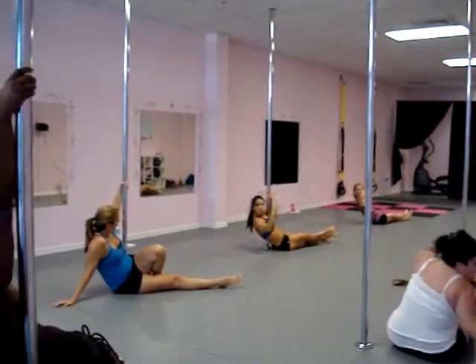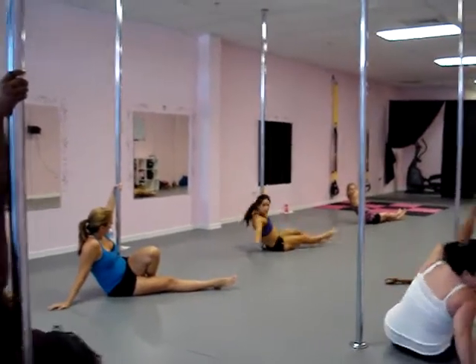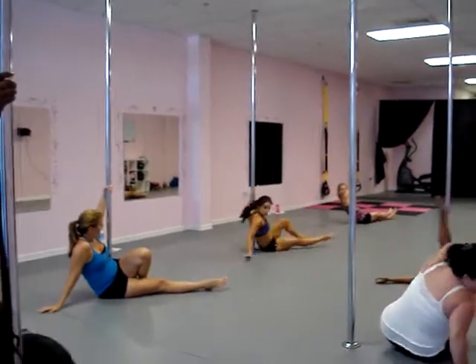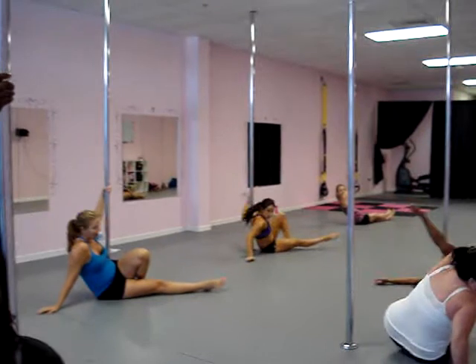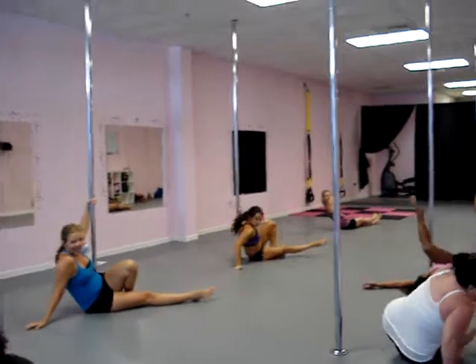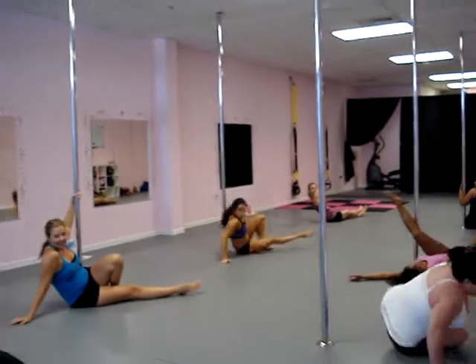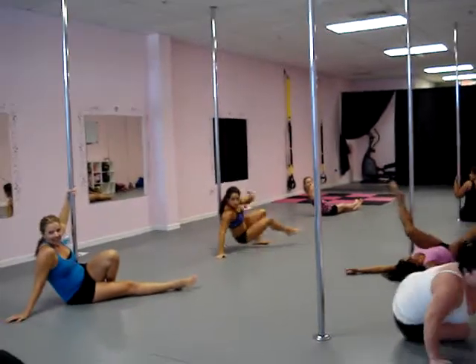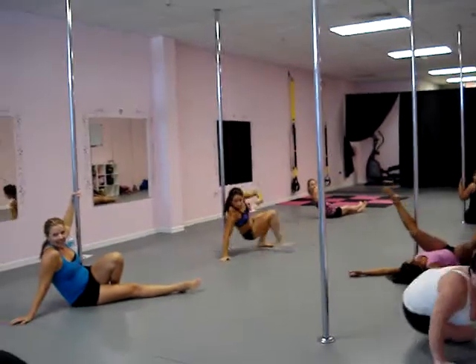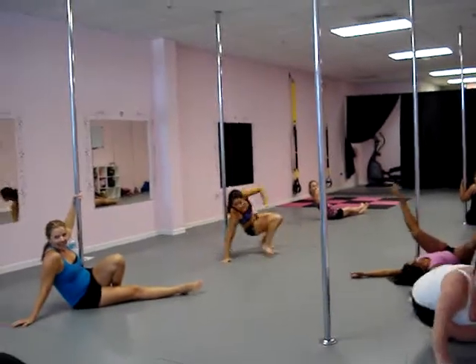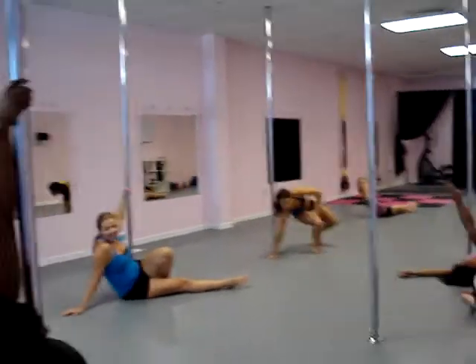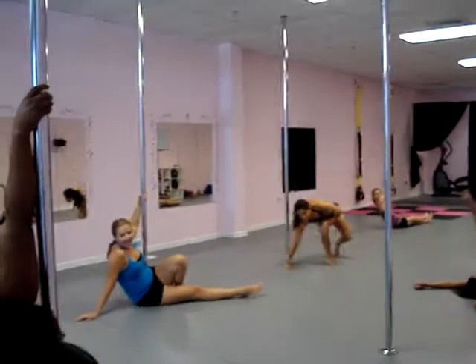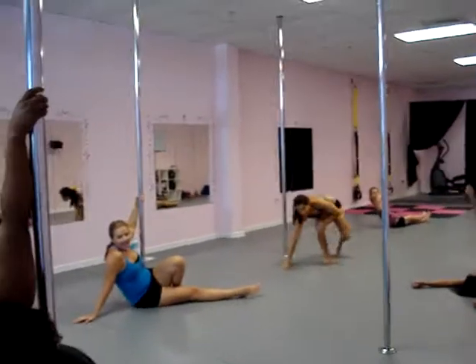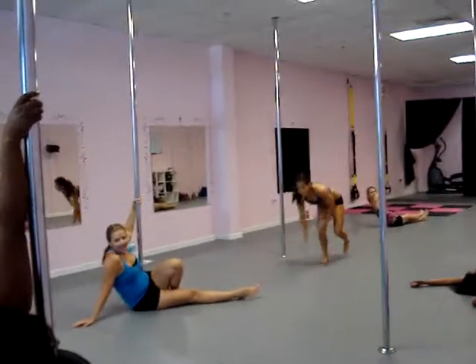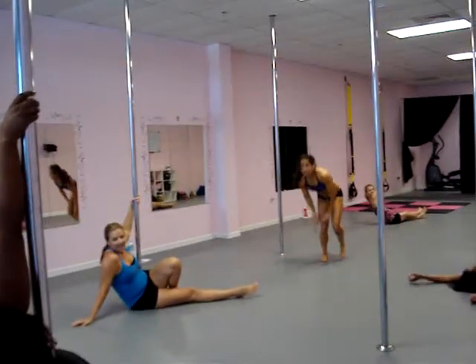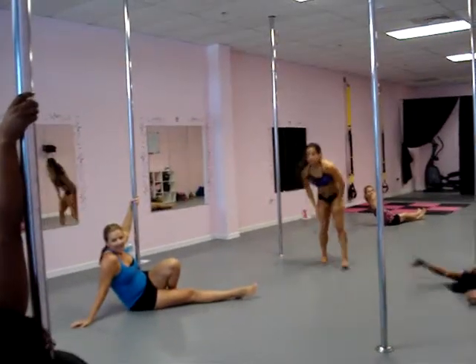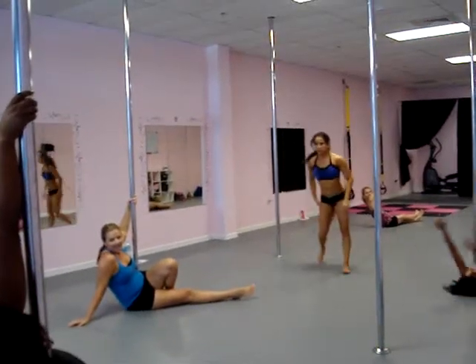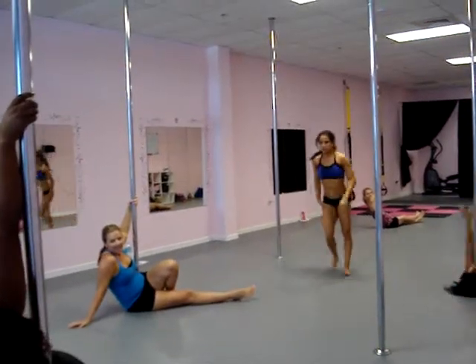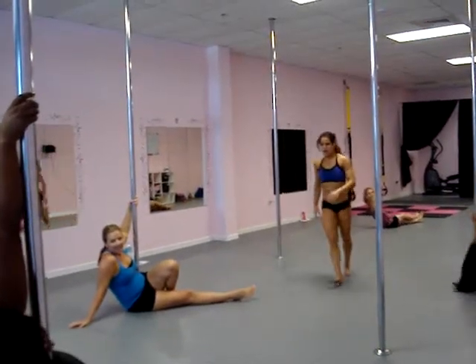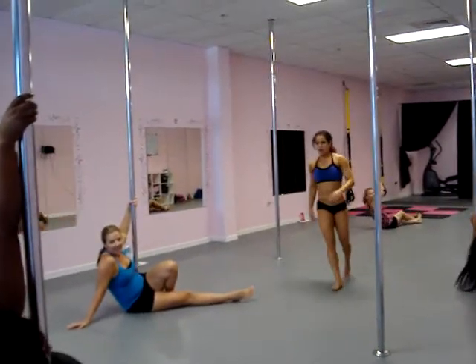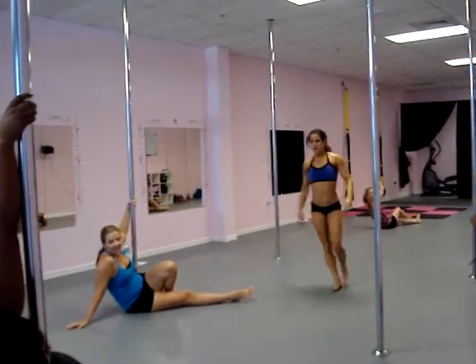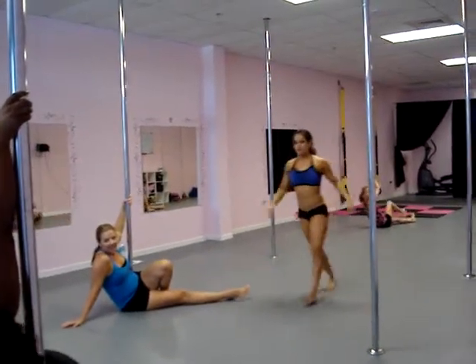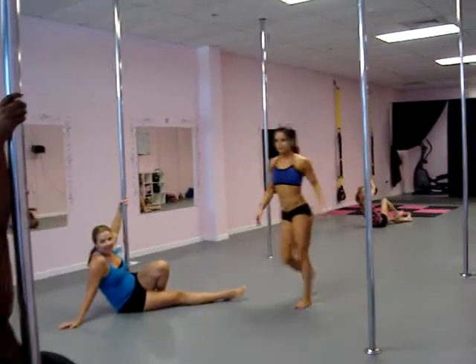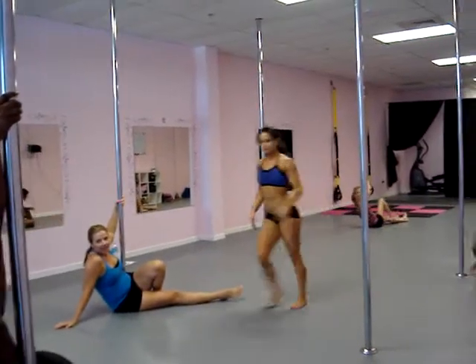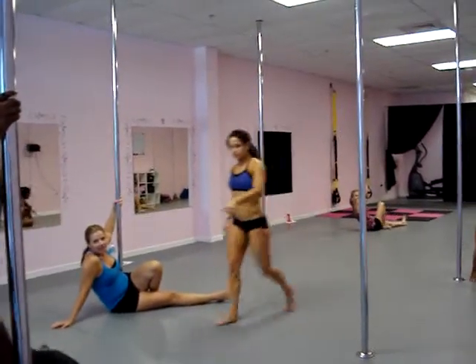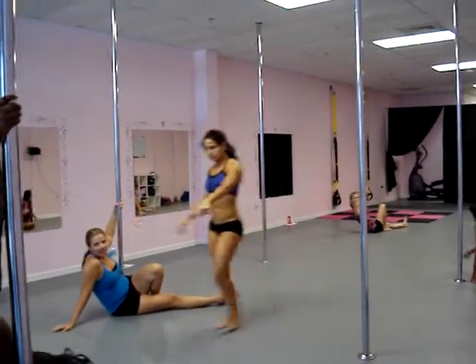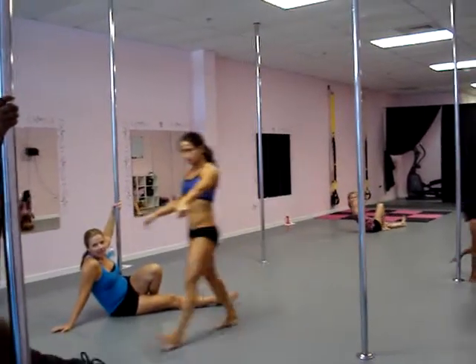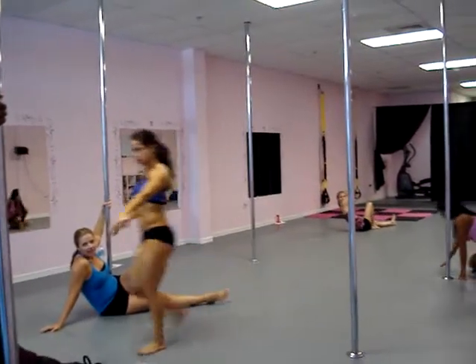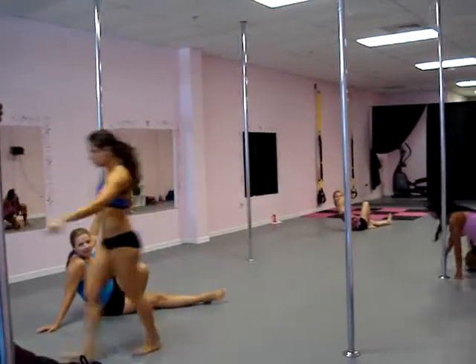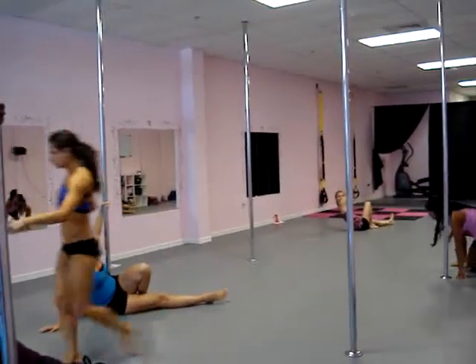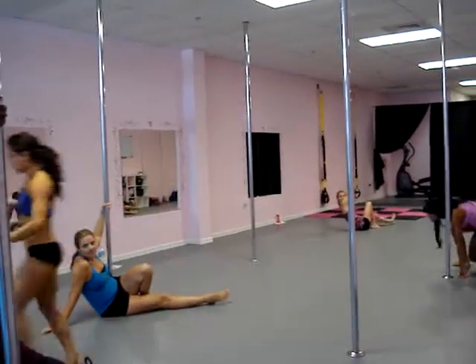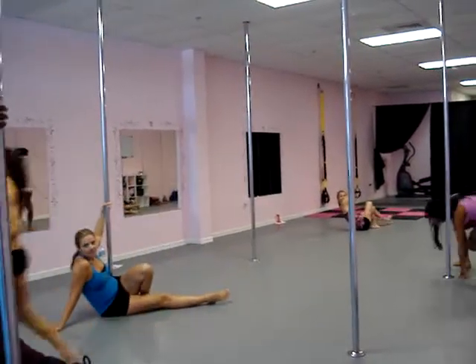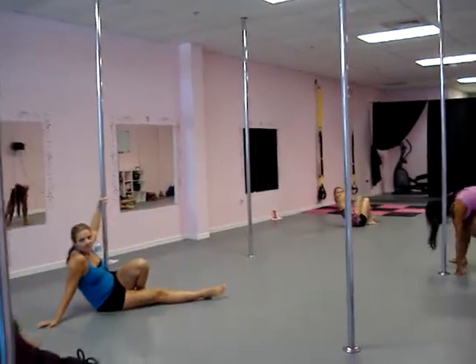Is it supposed to be spinning here? Just tighten it. Cross your bottom knee.